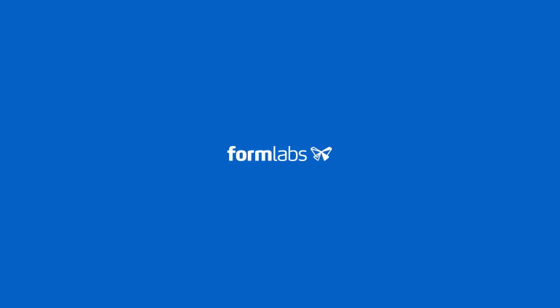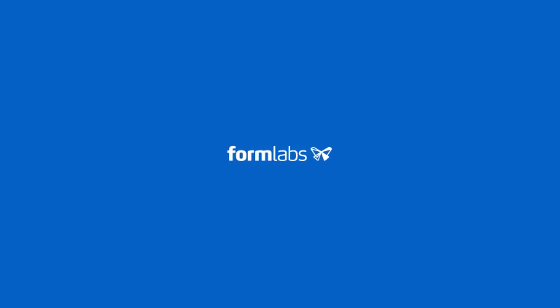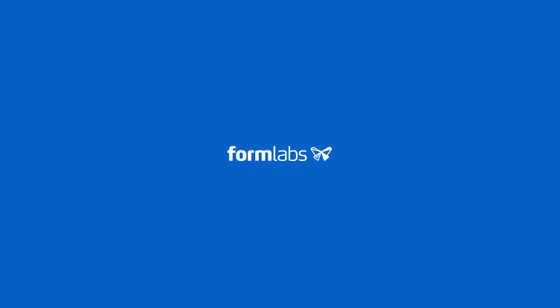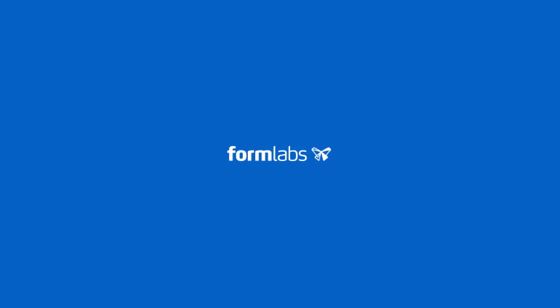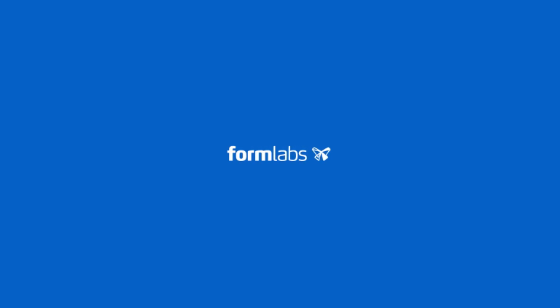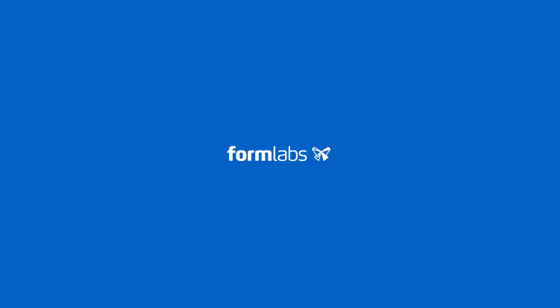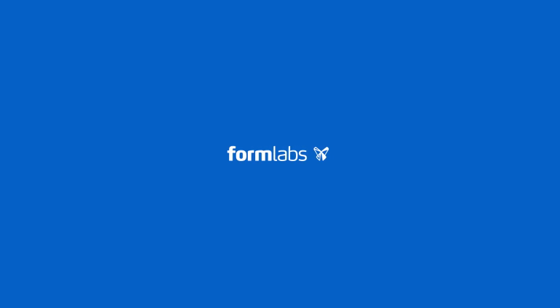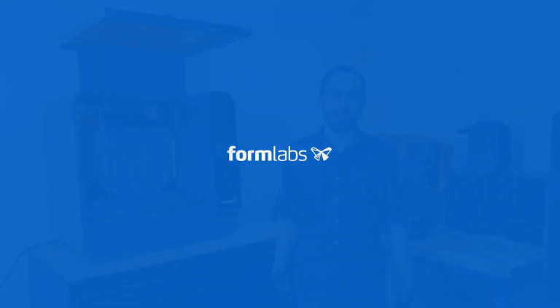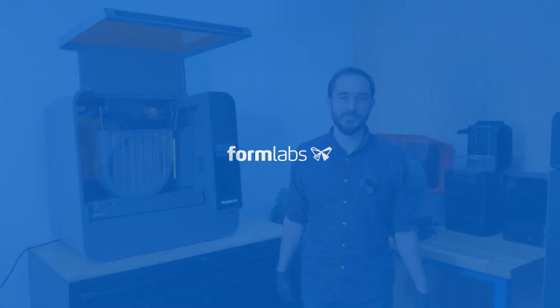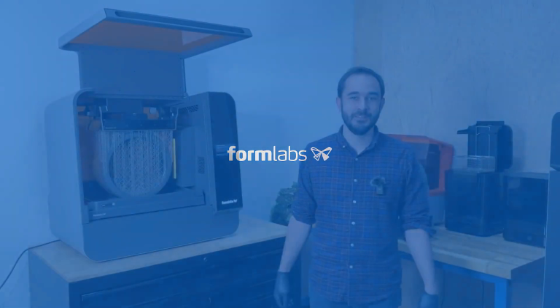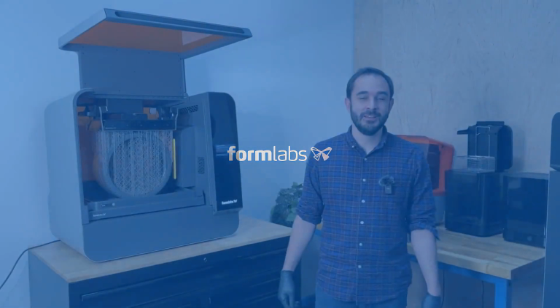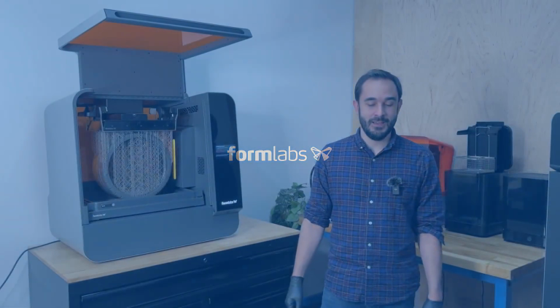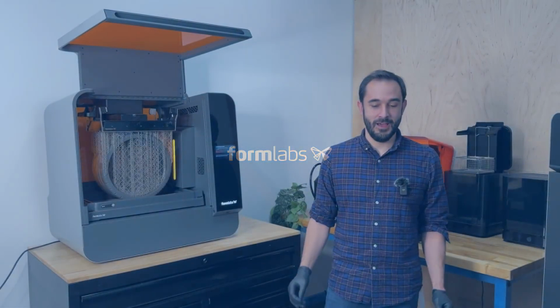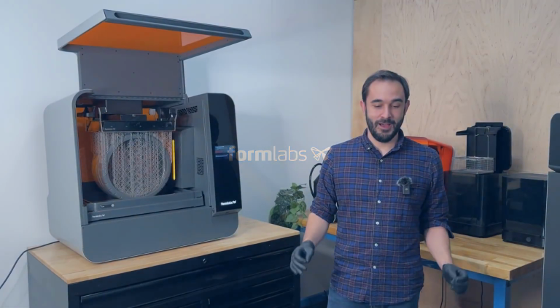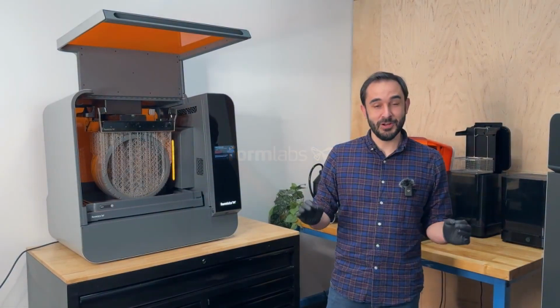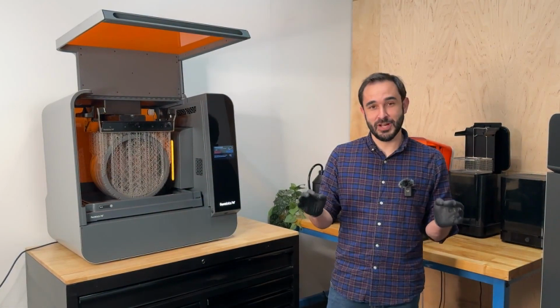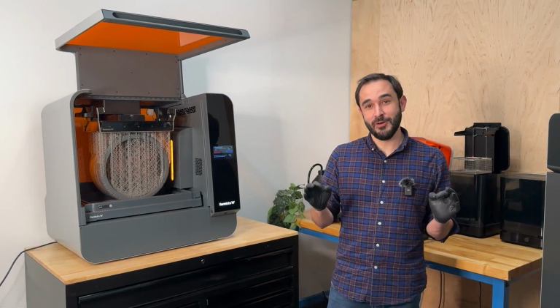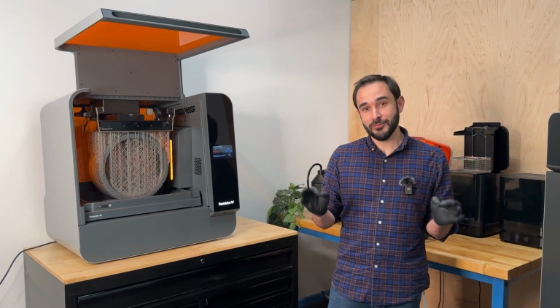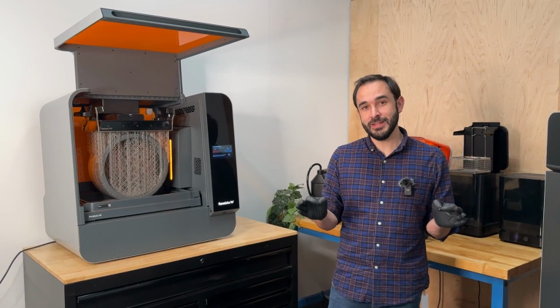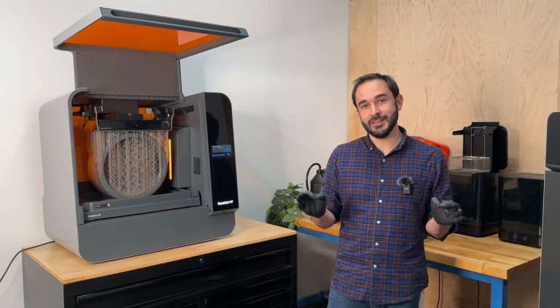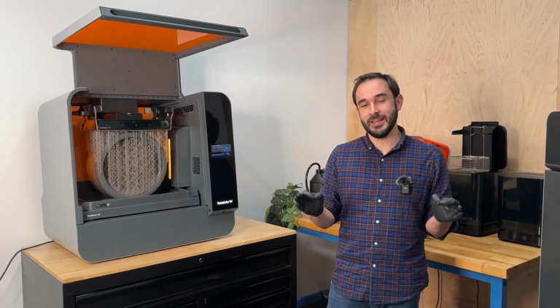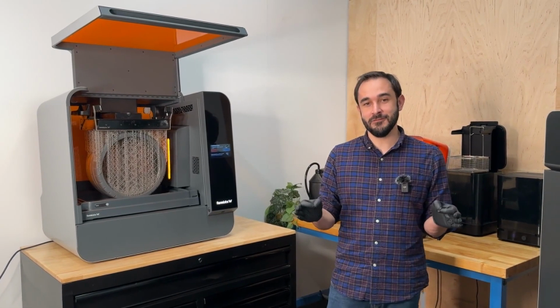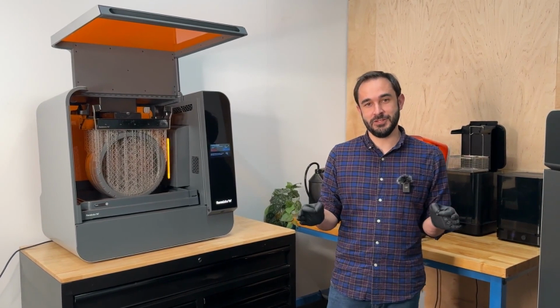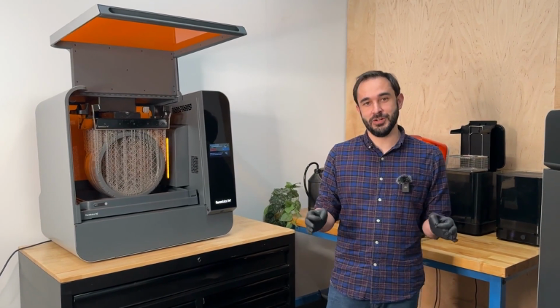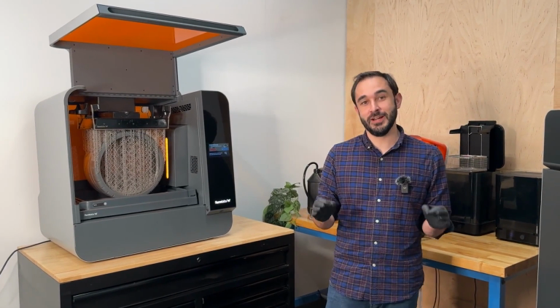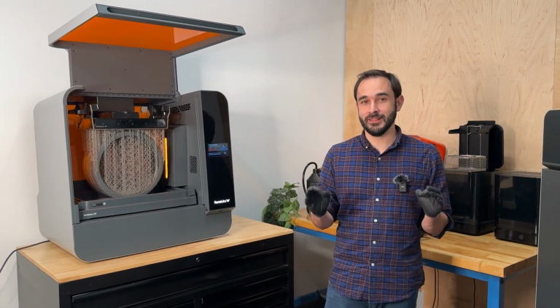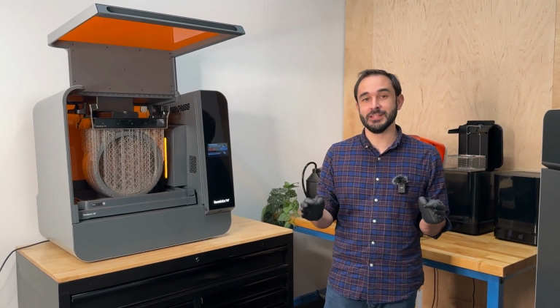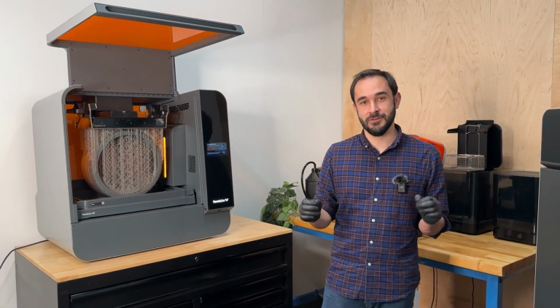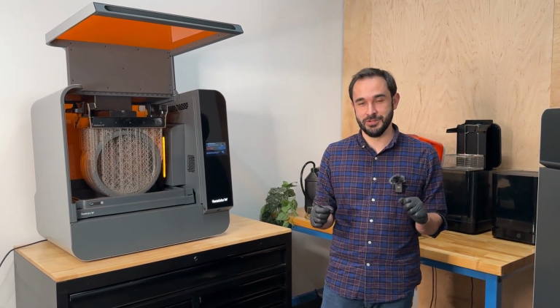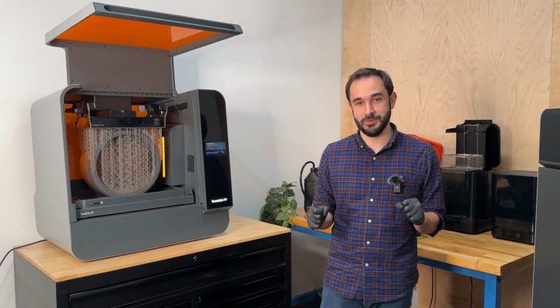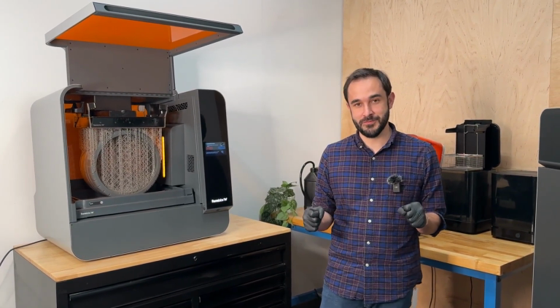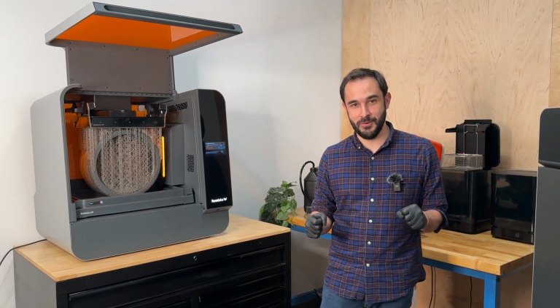Hi, I'm Evan at Formlabs. I'm here to talk about a really exciting feature in the latest version of PreForm.